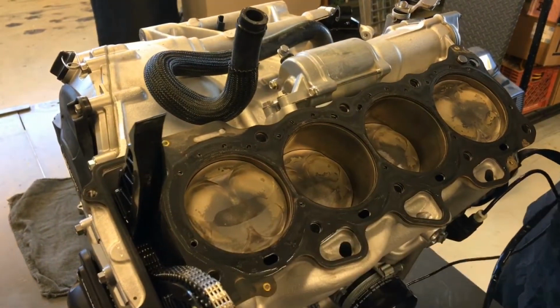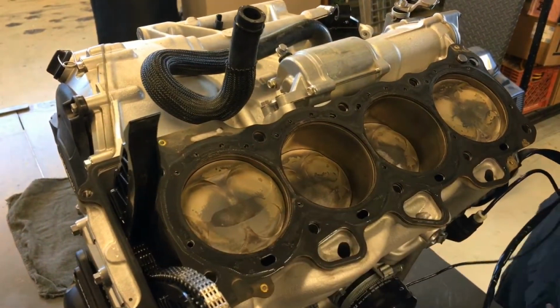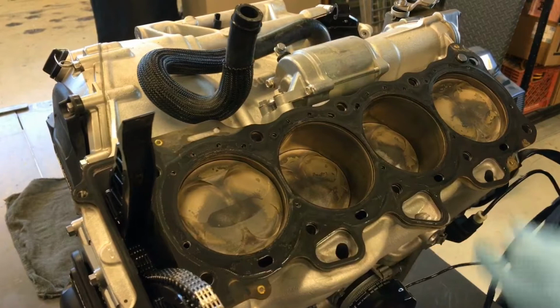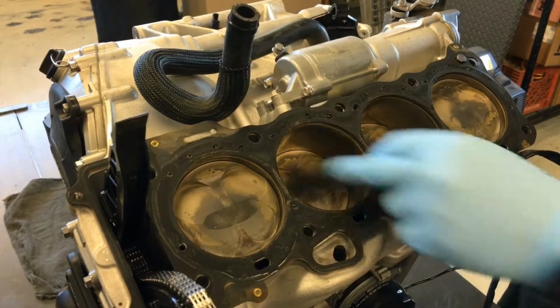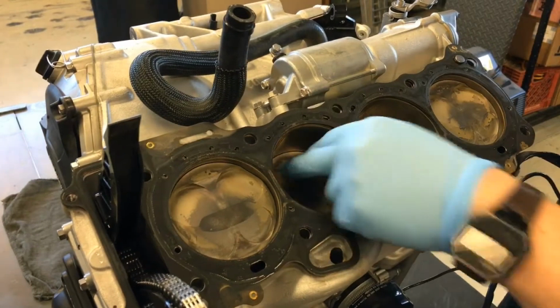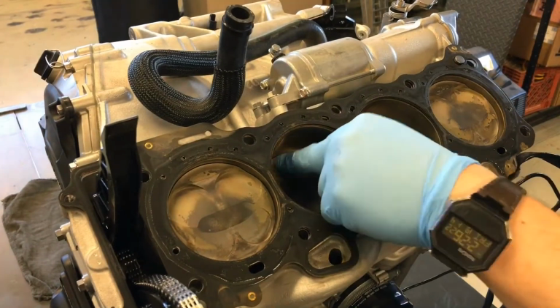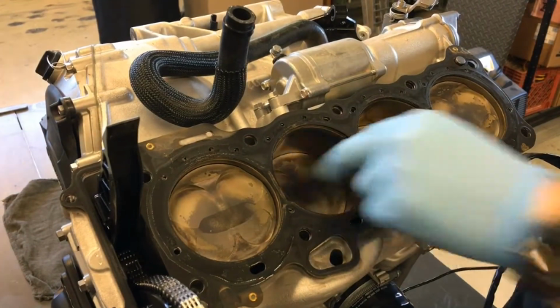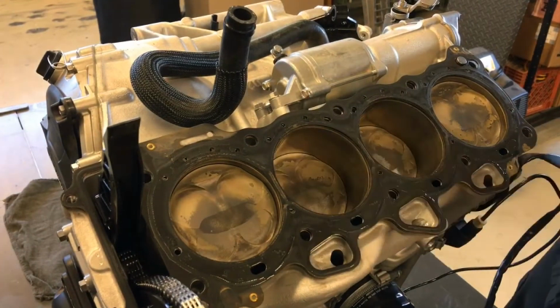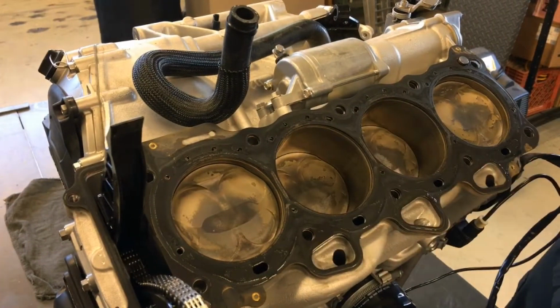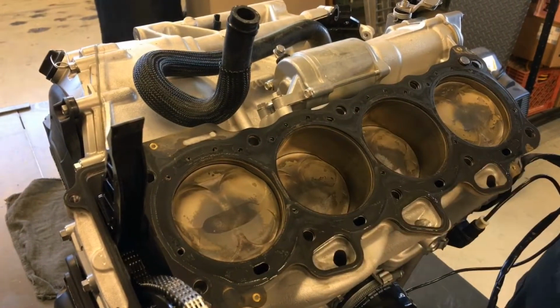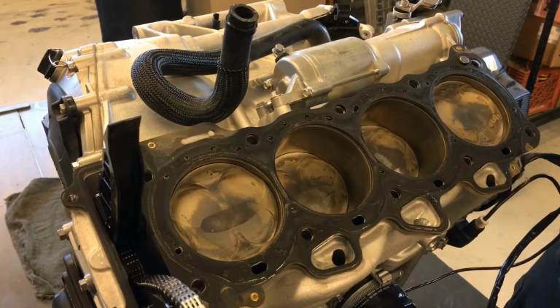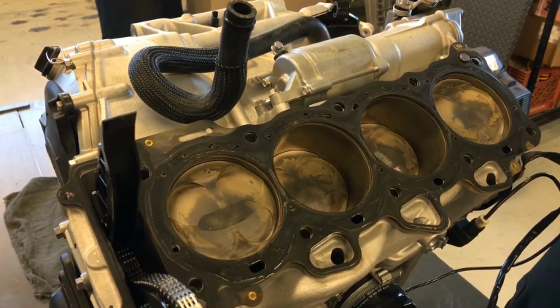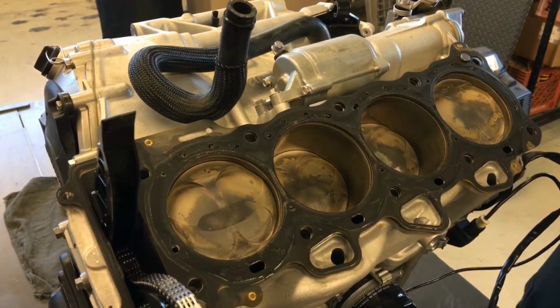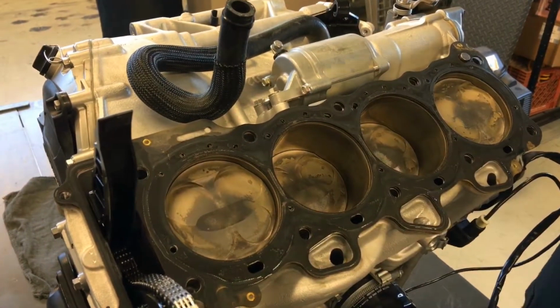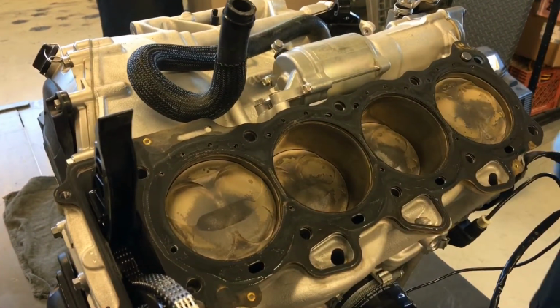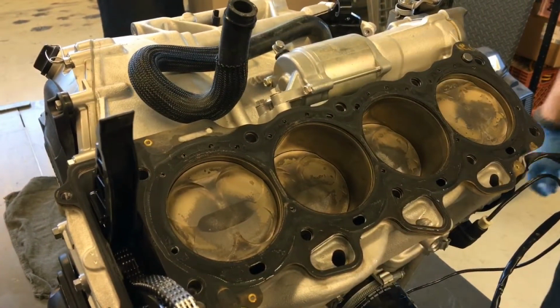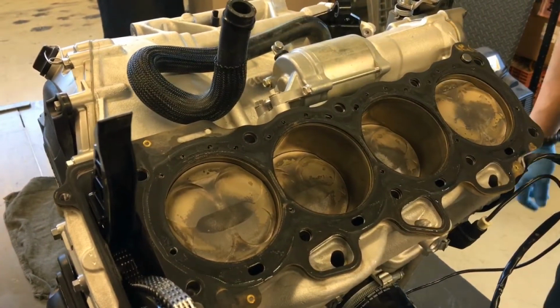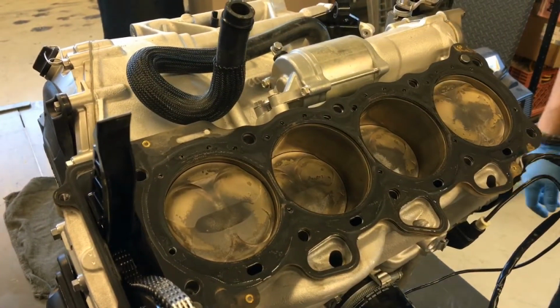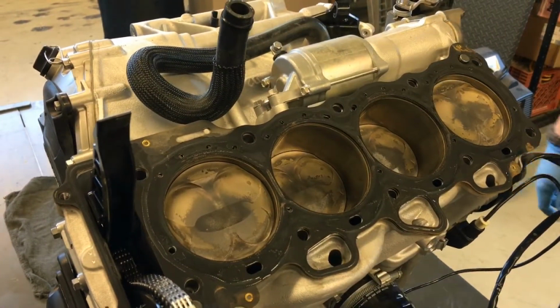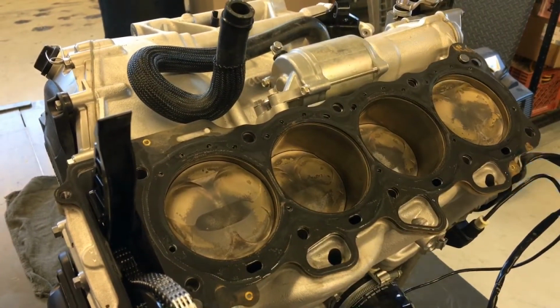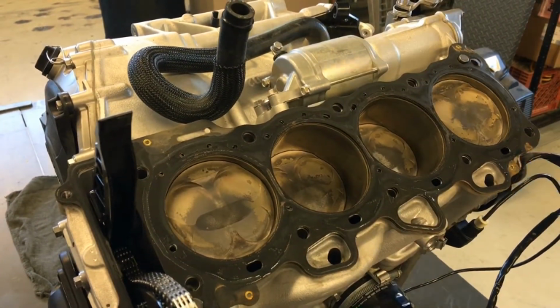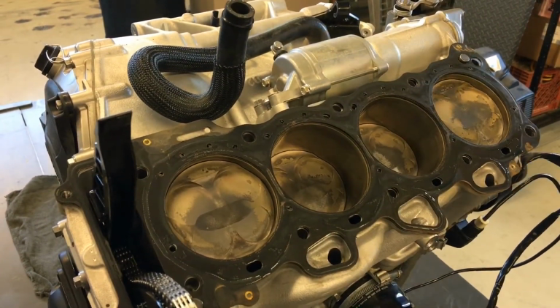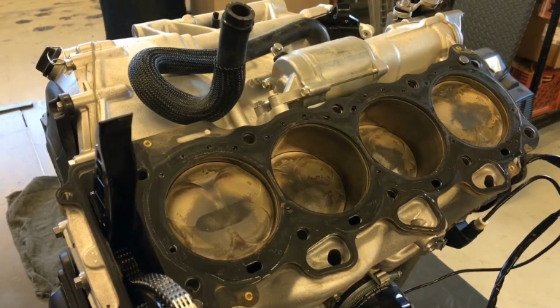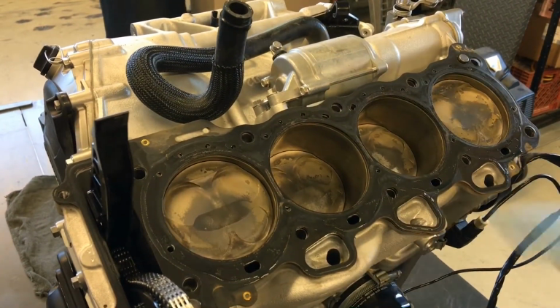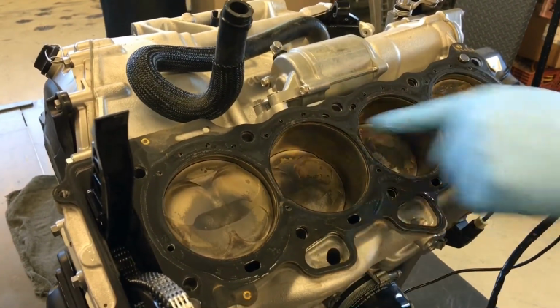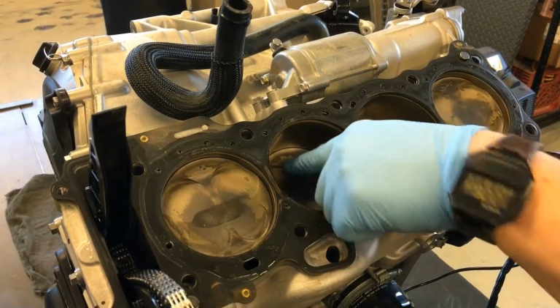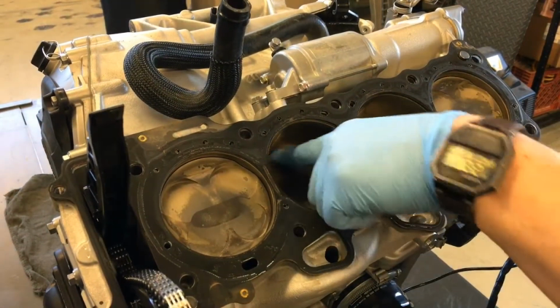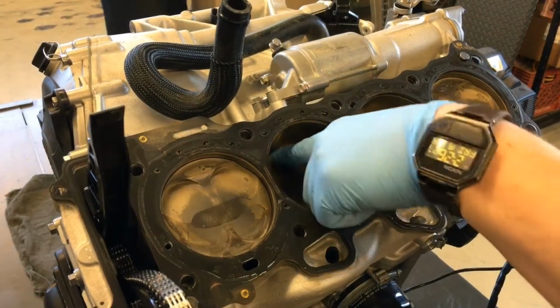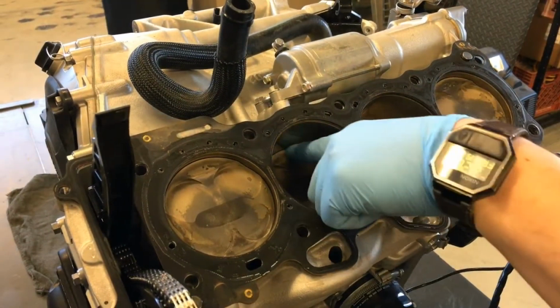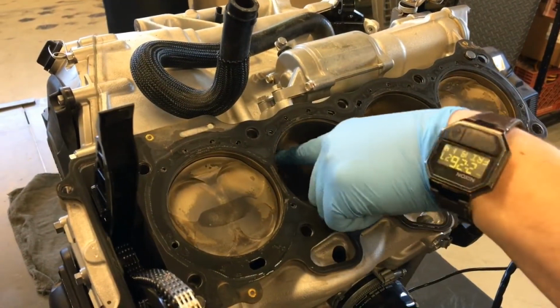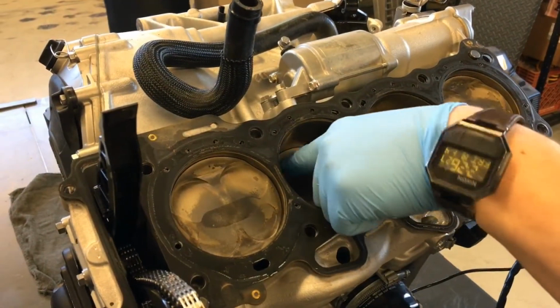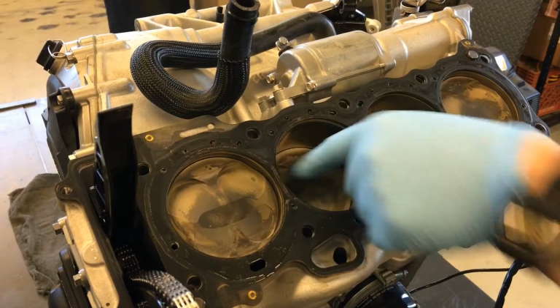Oh yeah, cylinder 3 — there's dirt in cylinder 3.